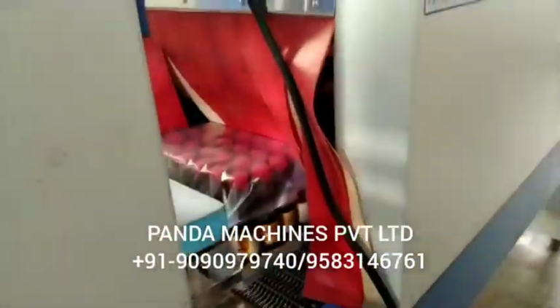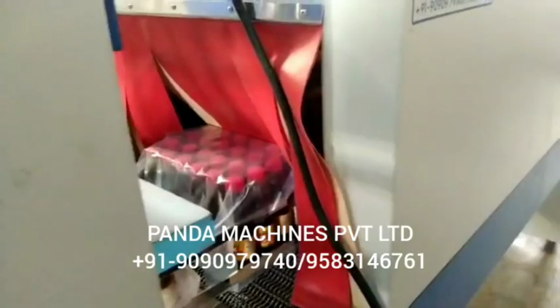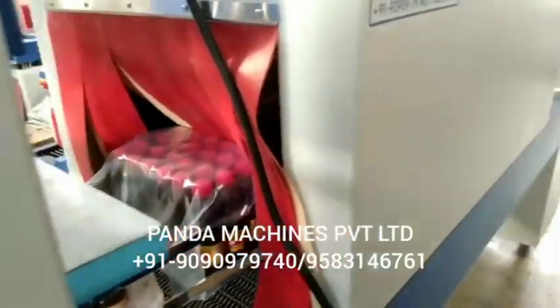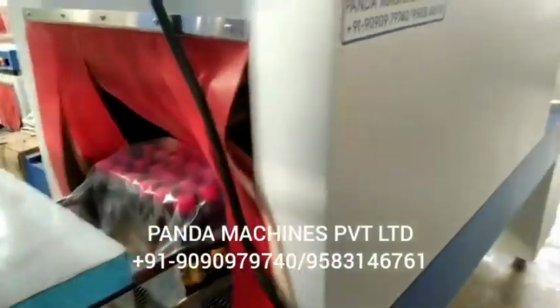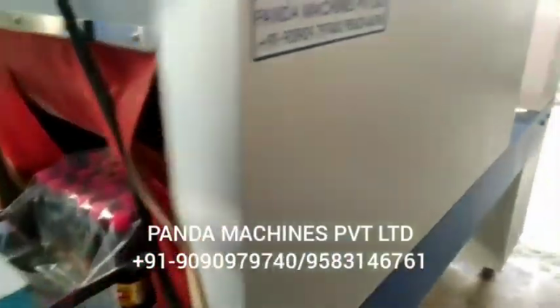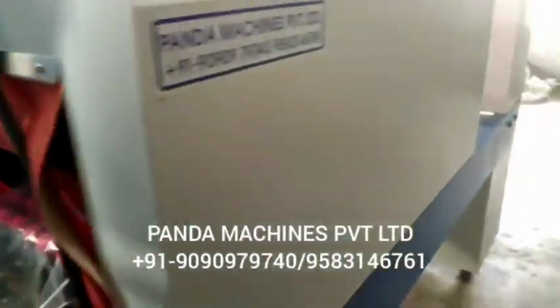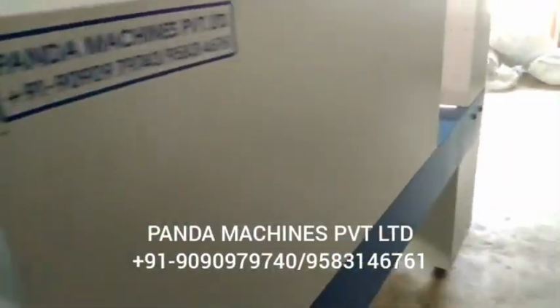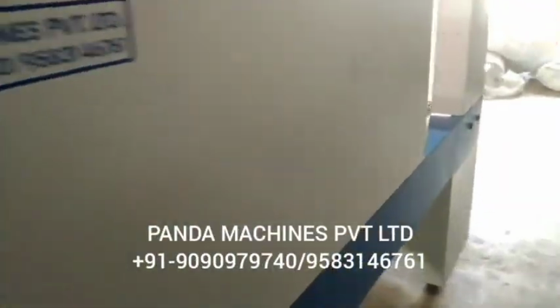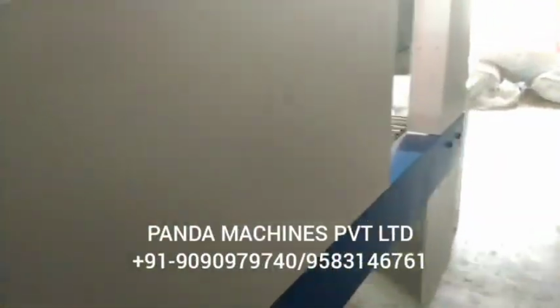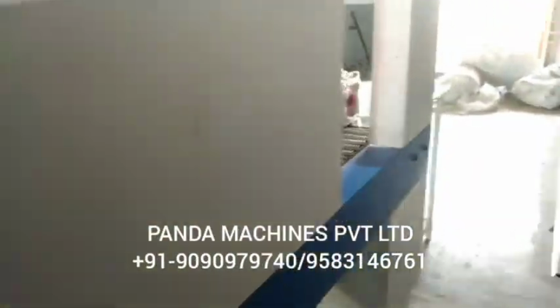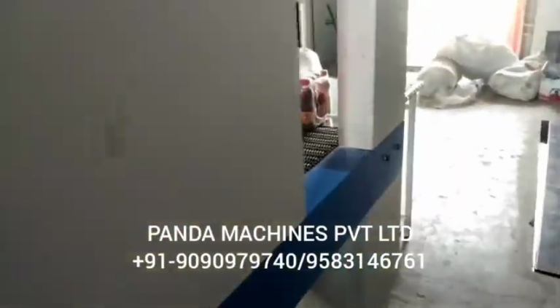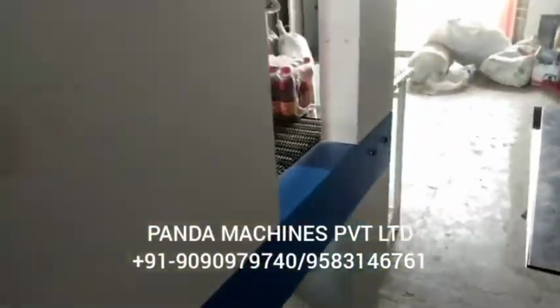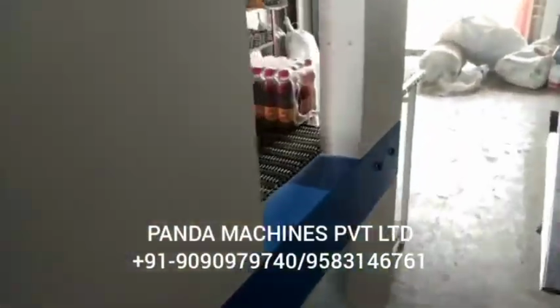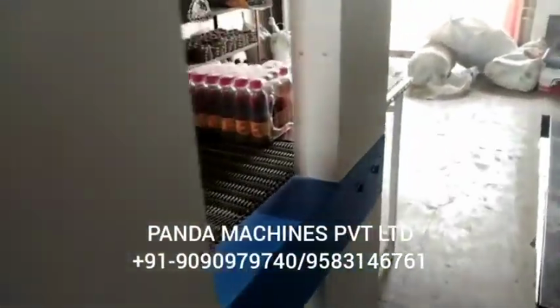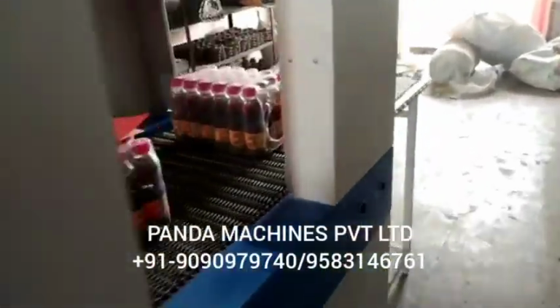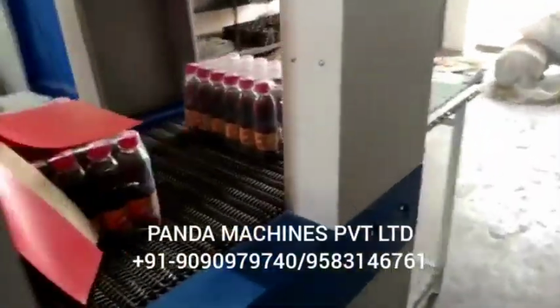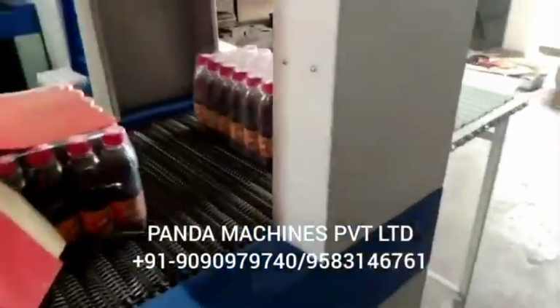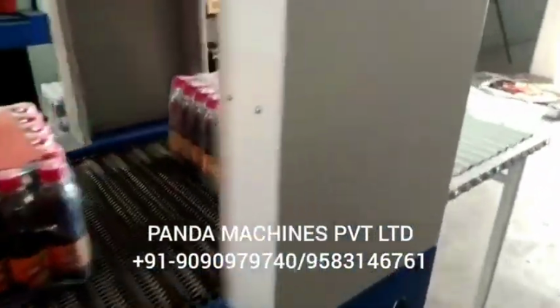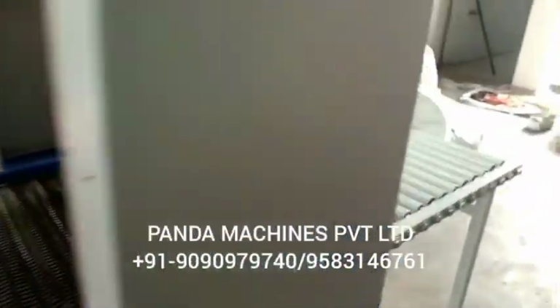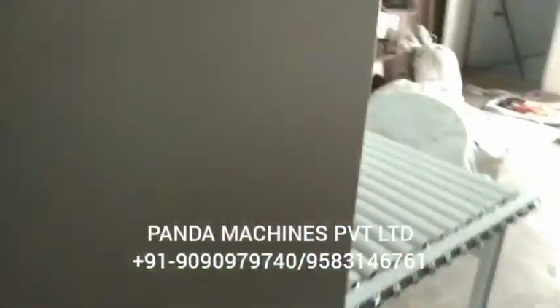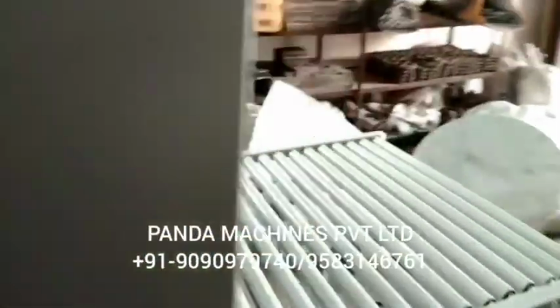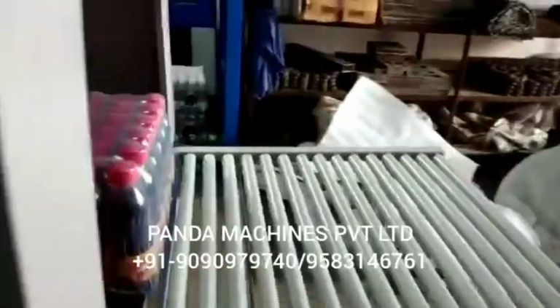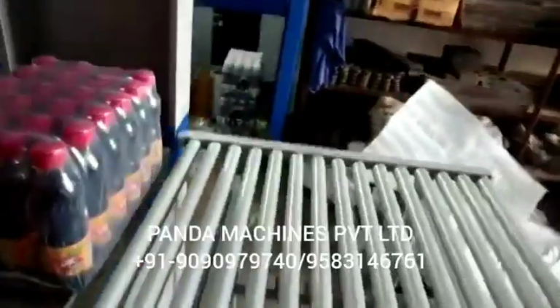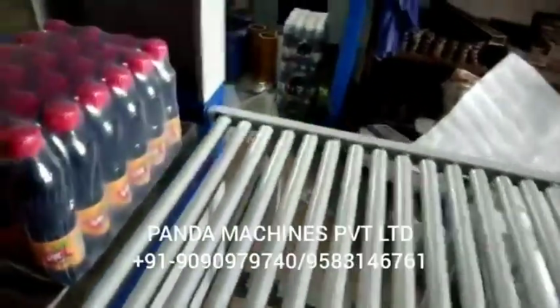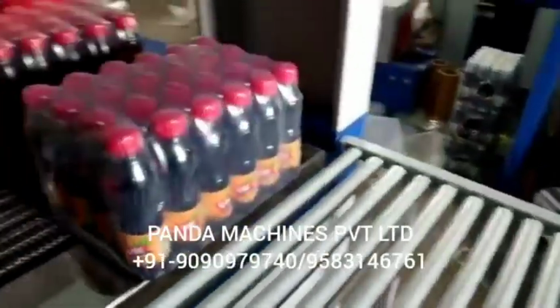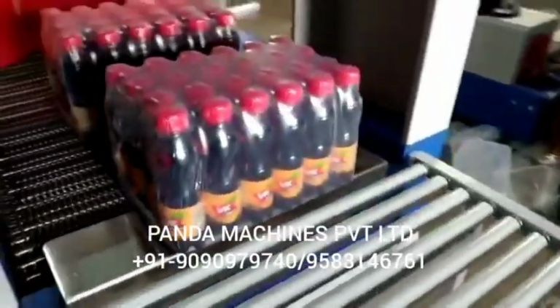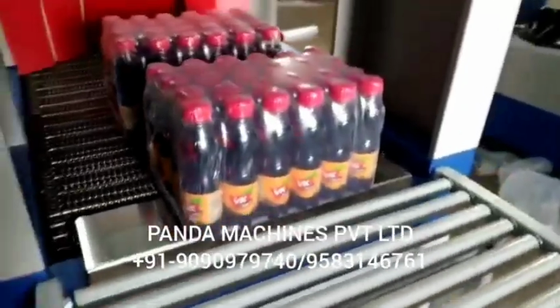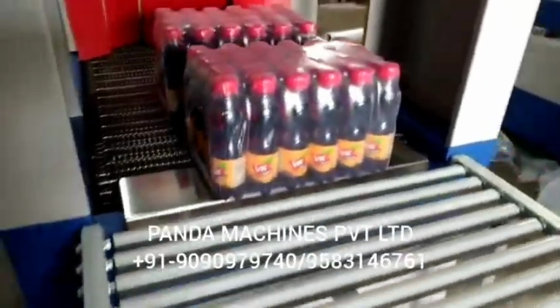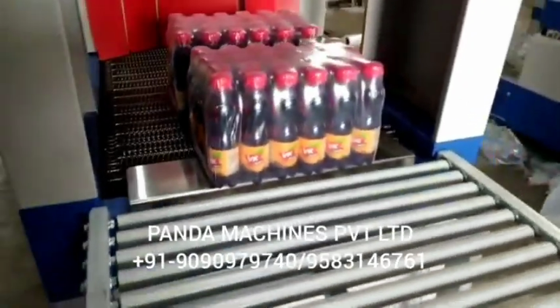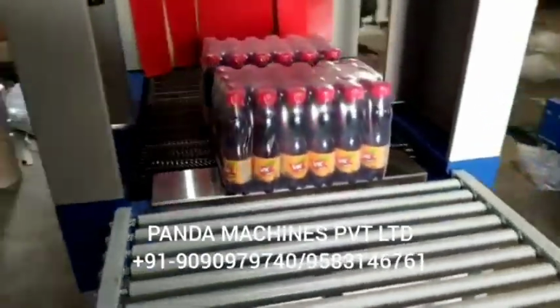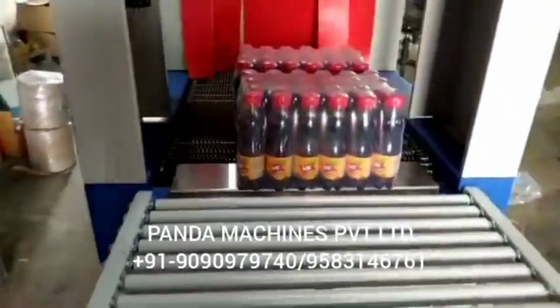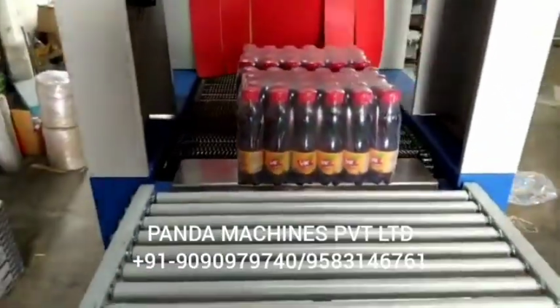Now take a look at the shrink wrapping machine, batch coding, labeling — all these machines are part of the line.